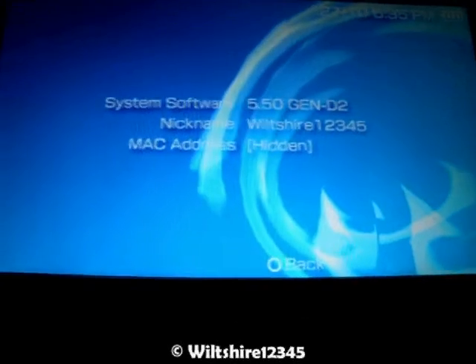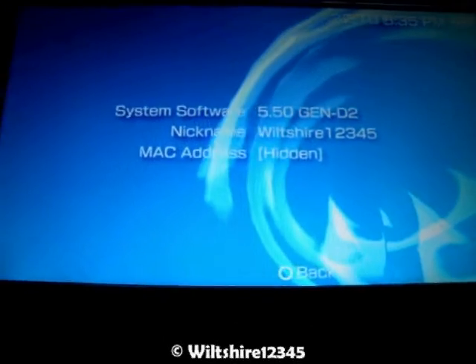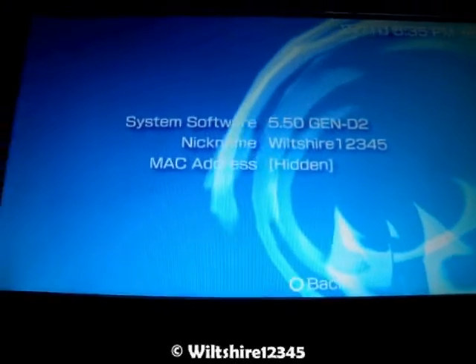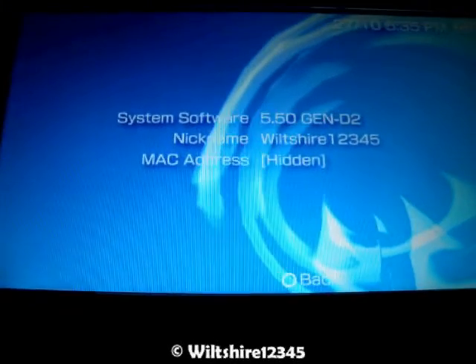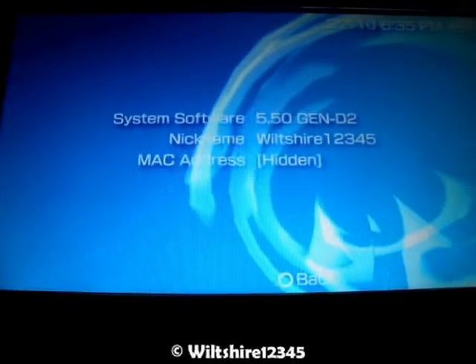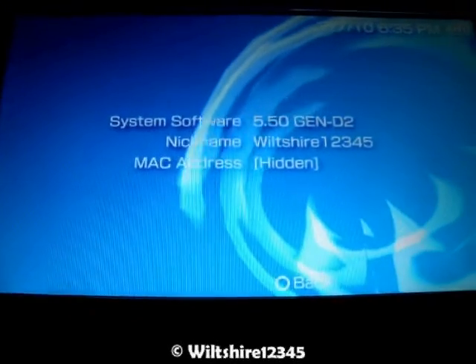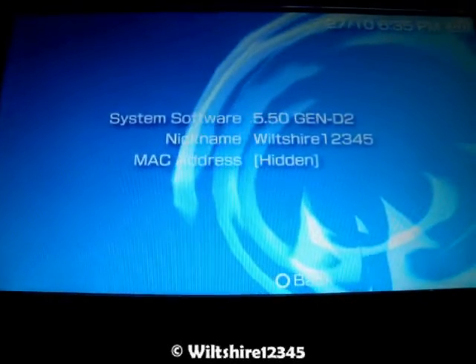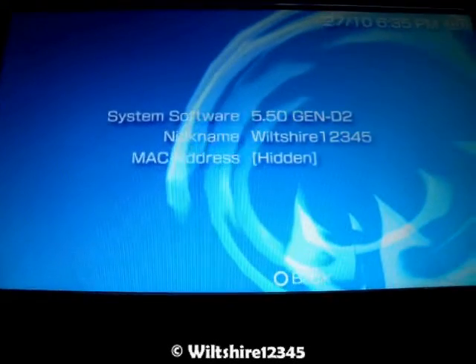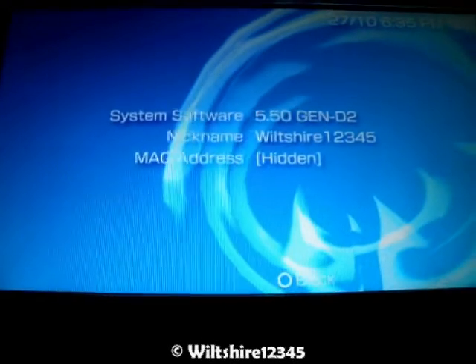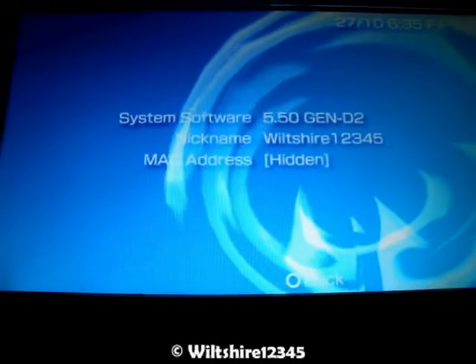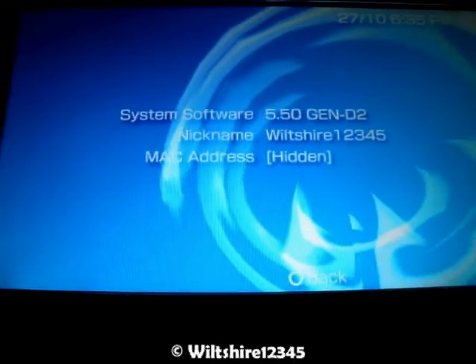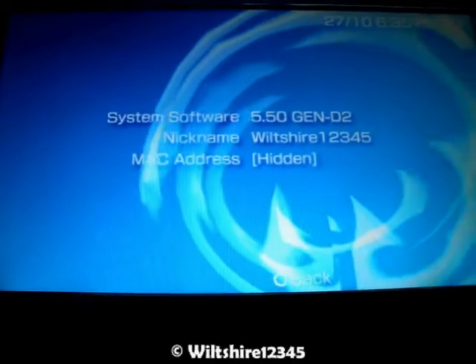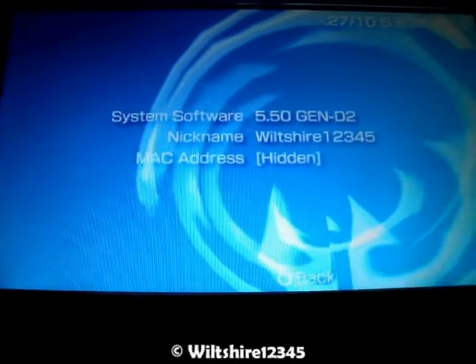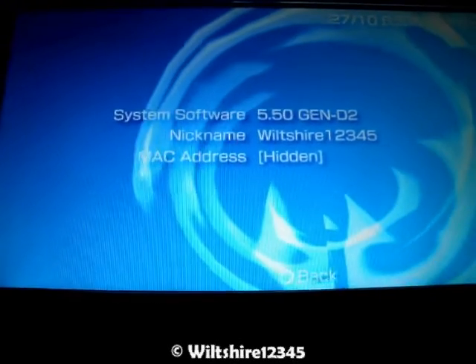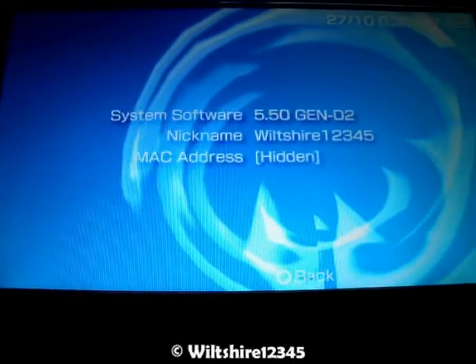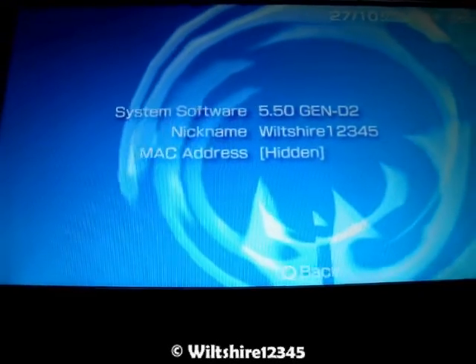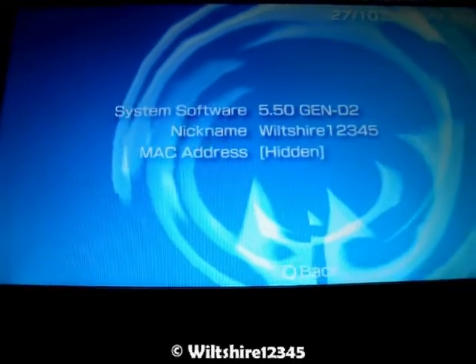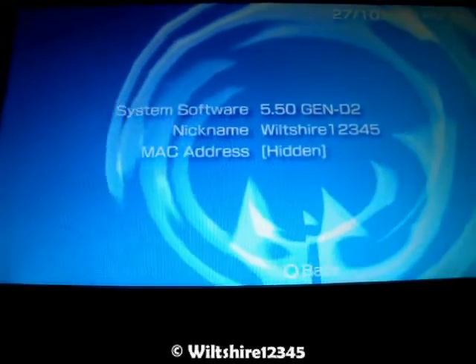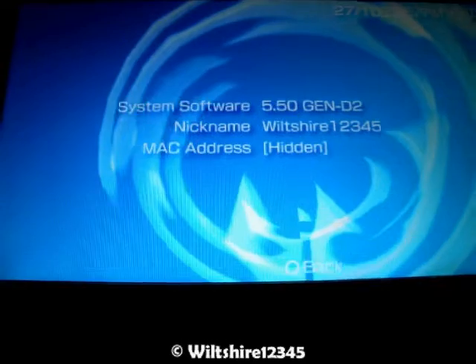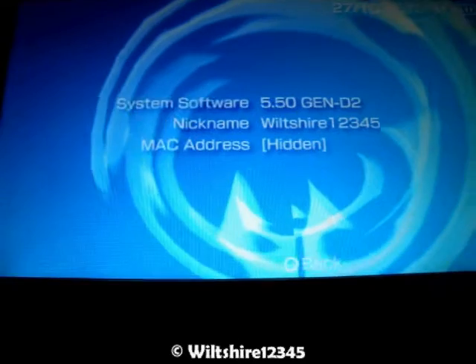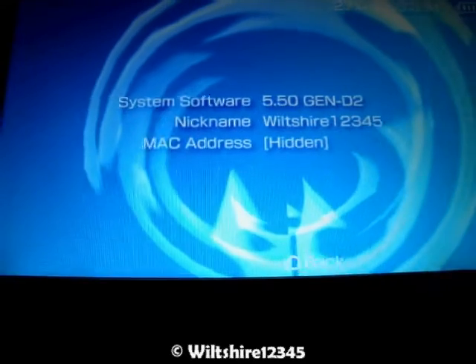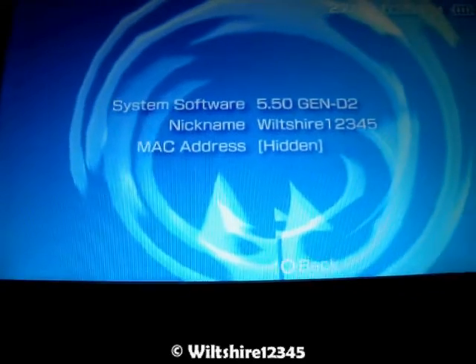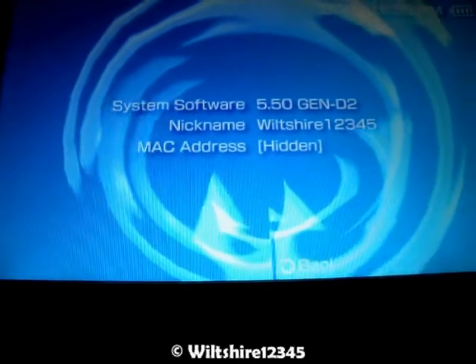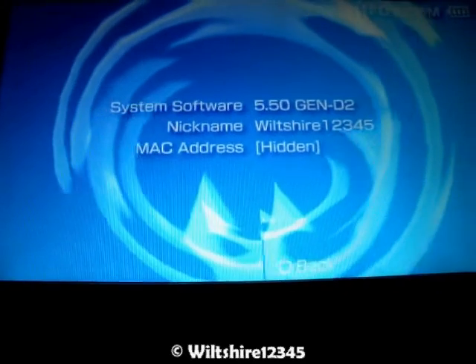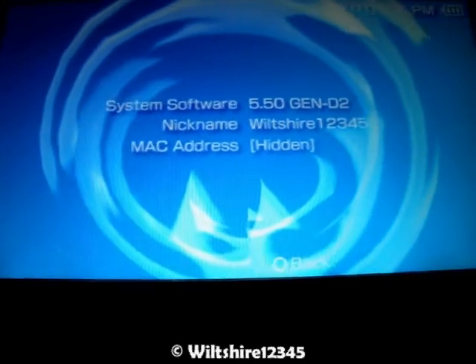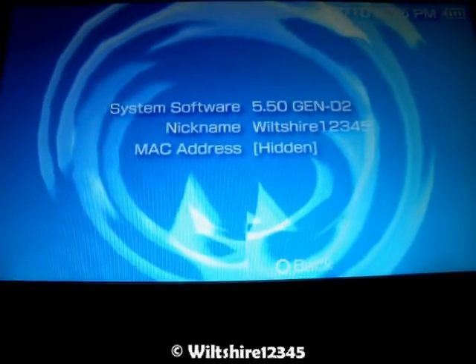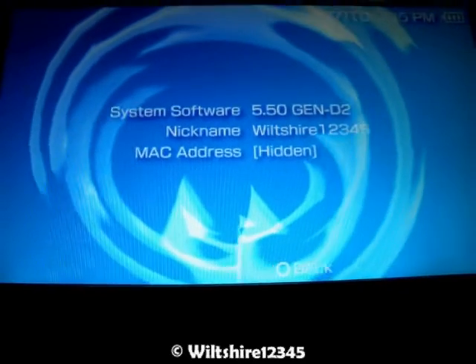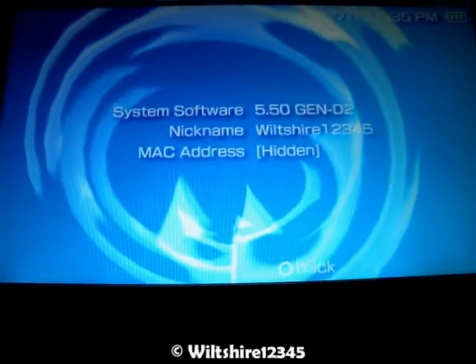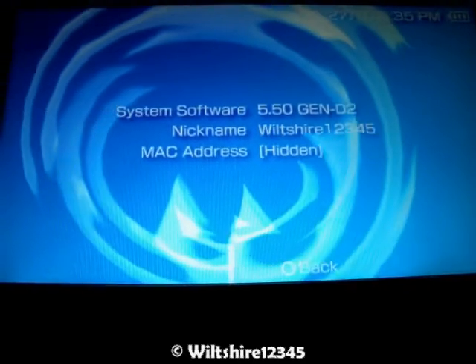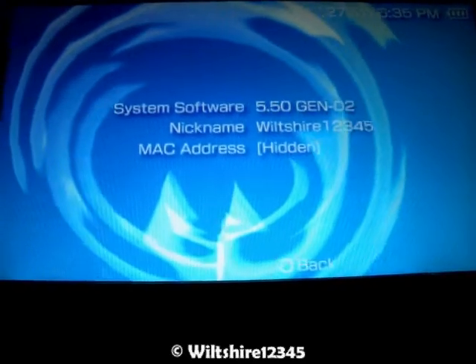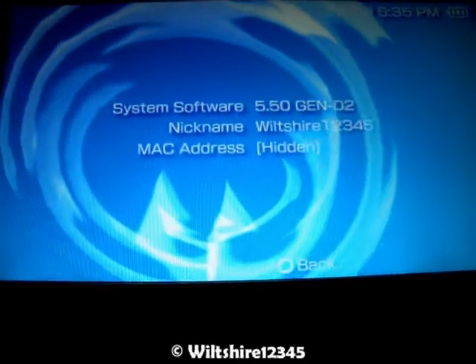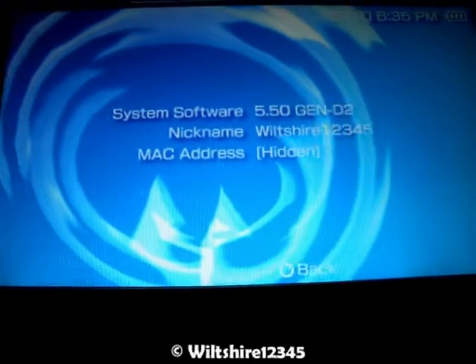Hey guys, this is Wiltshire at 12345. Today I'm going to show you guys how to use your PSP as a game controller, like I showed you how to use the PS3 controller on the PC.